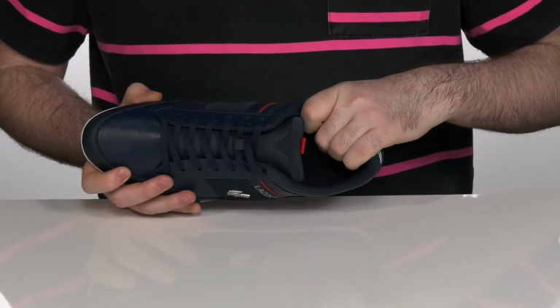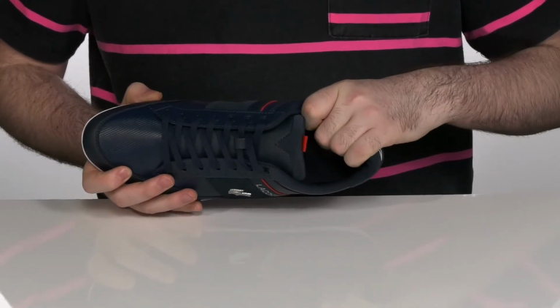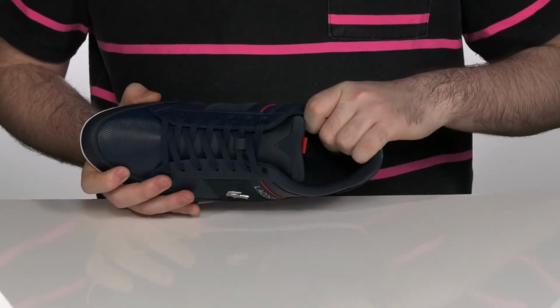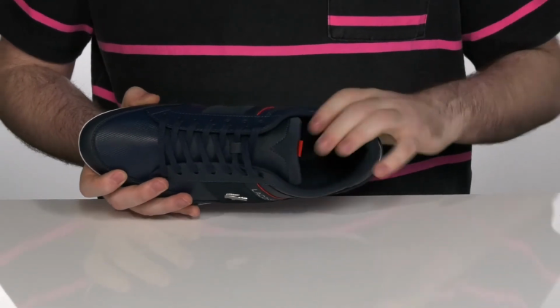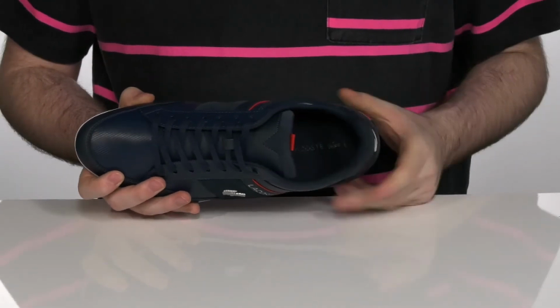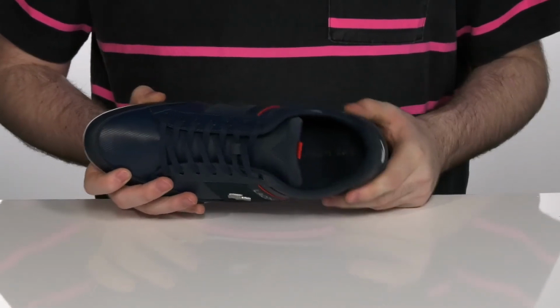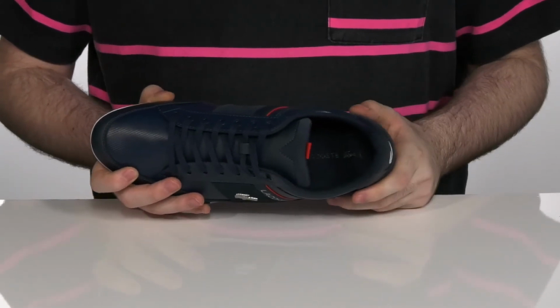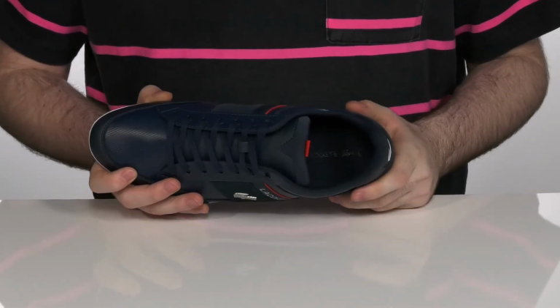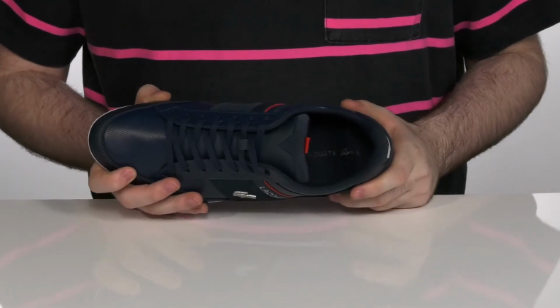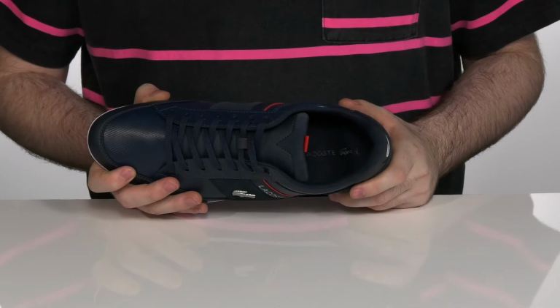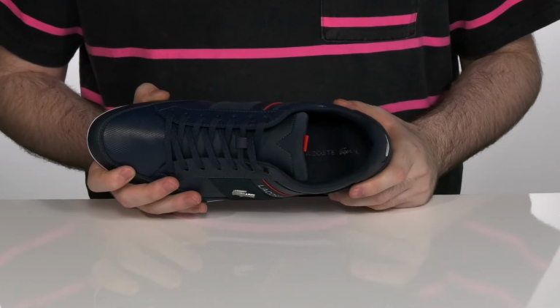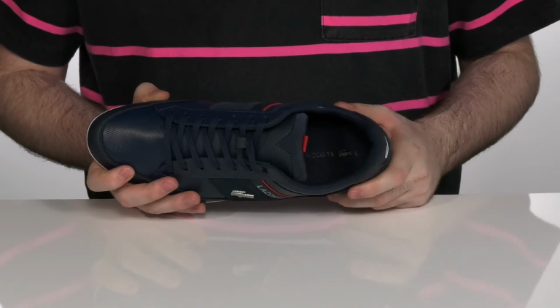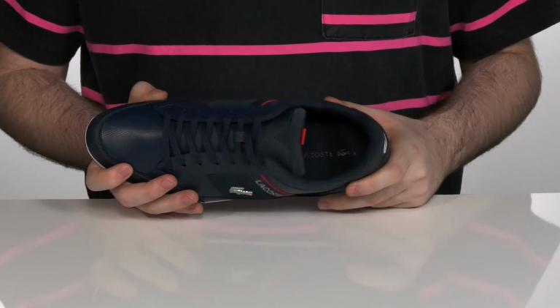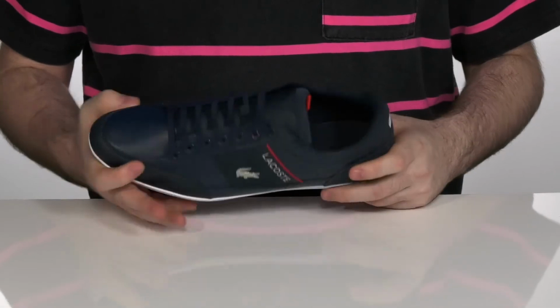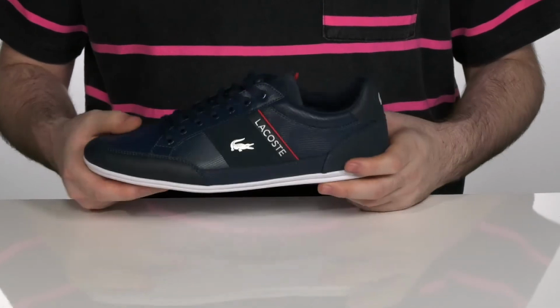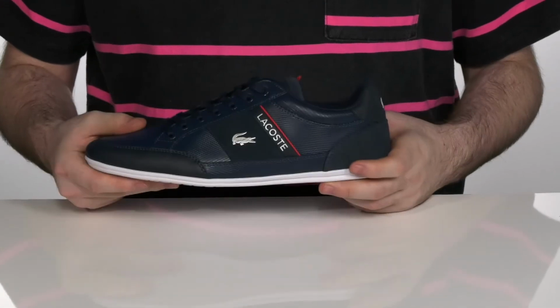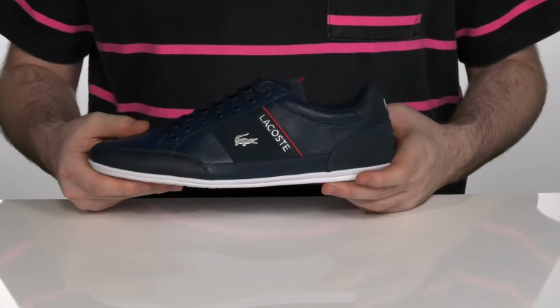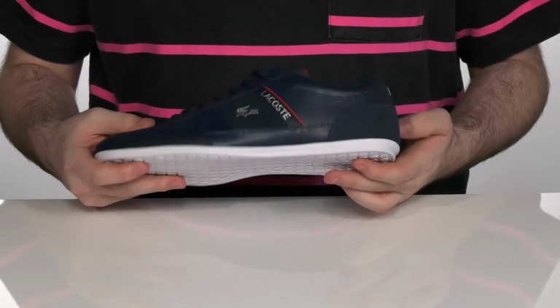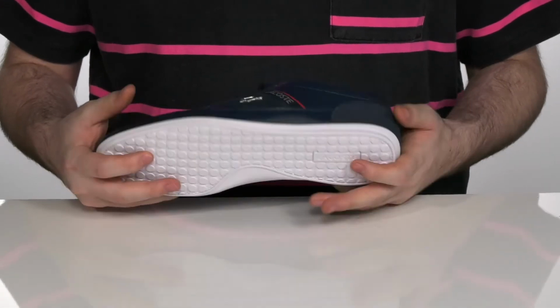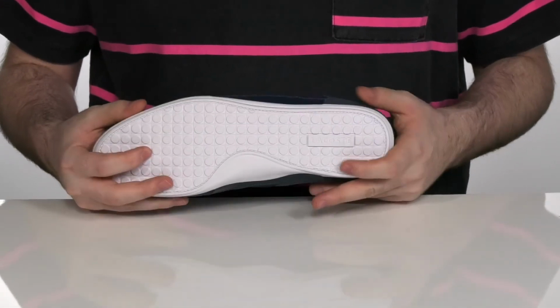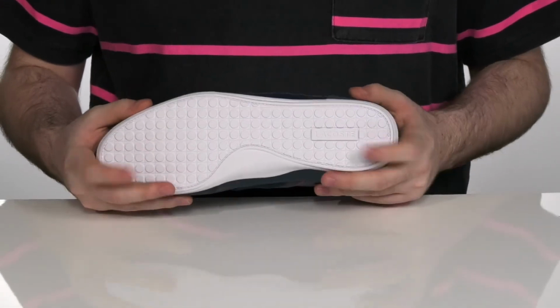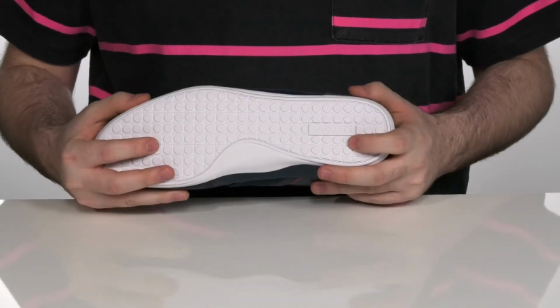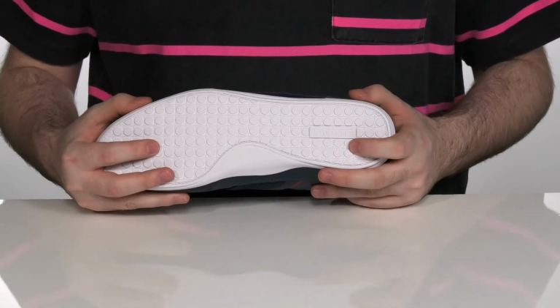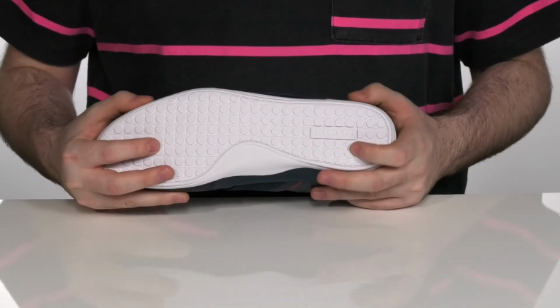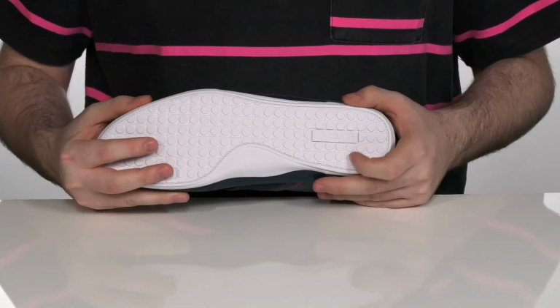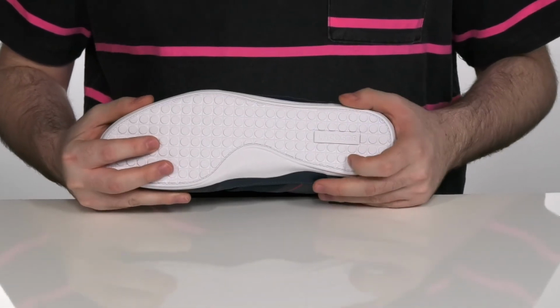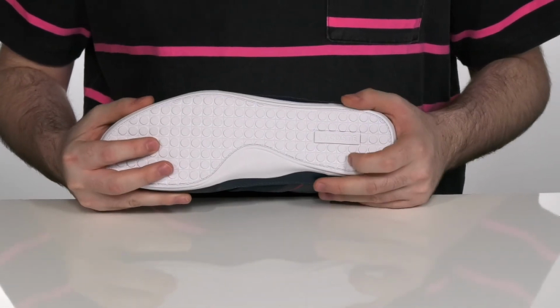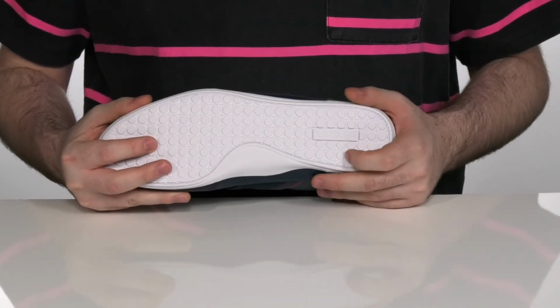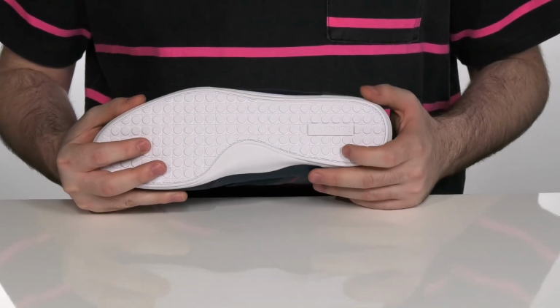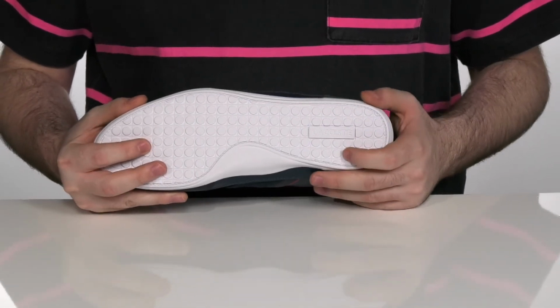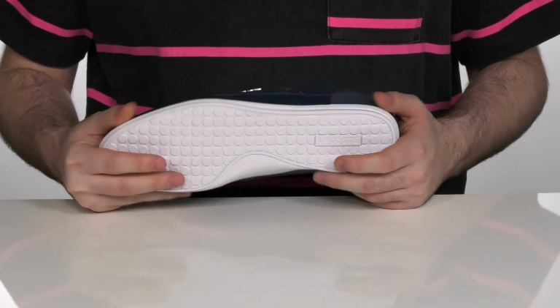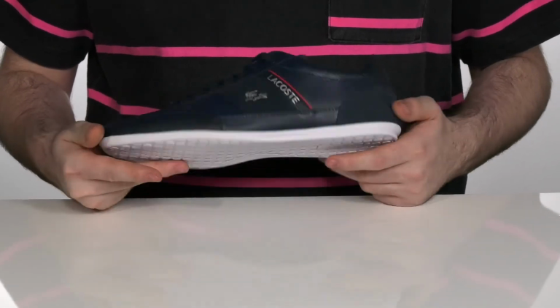The footbed in the bottom is Ortholite memory foam, making sure you're very comfortable as you're walking around, on top of the synthetic outsole.